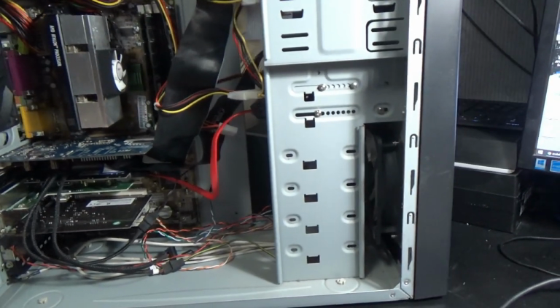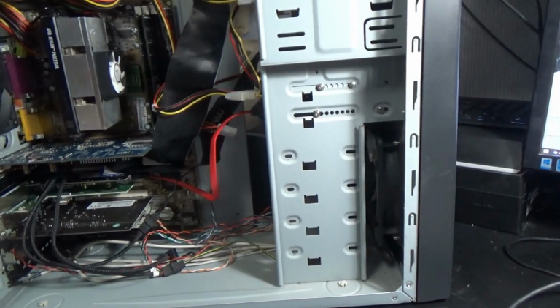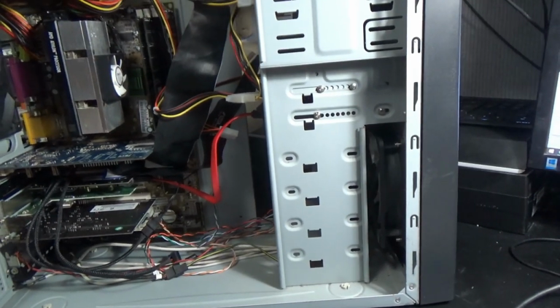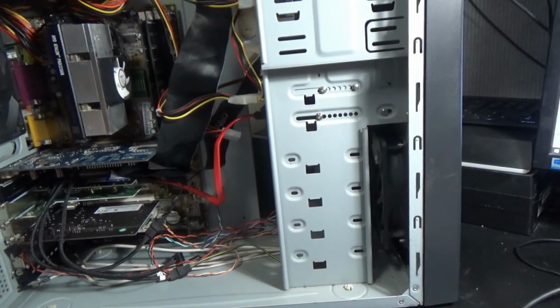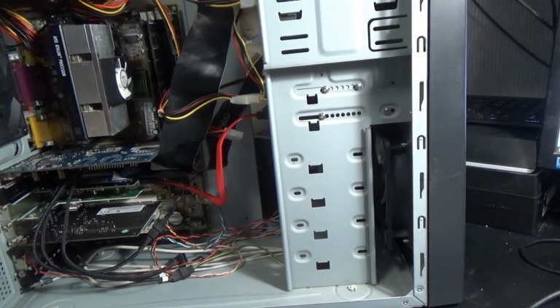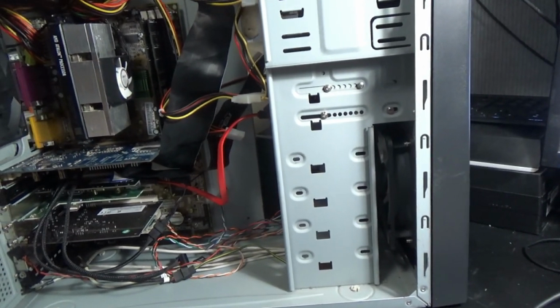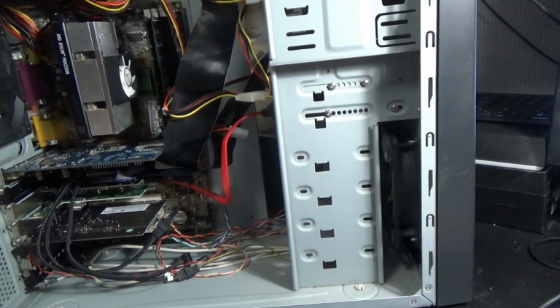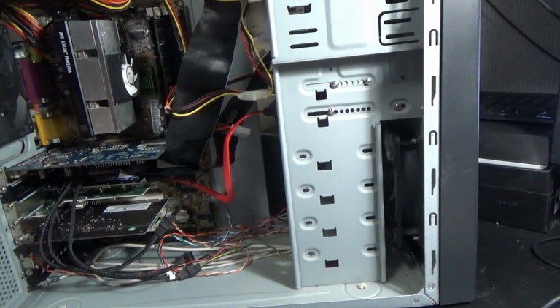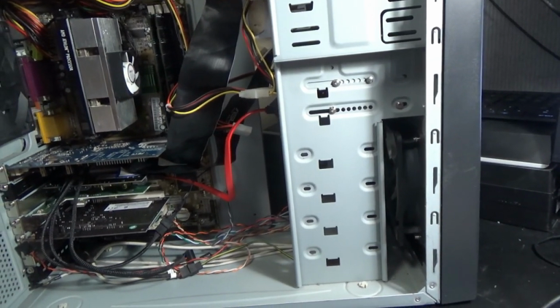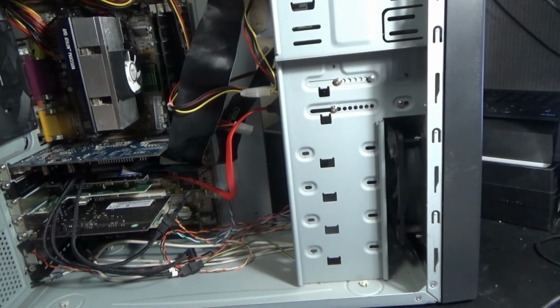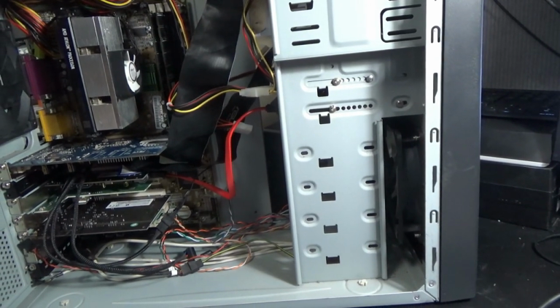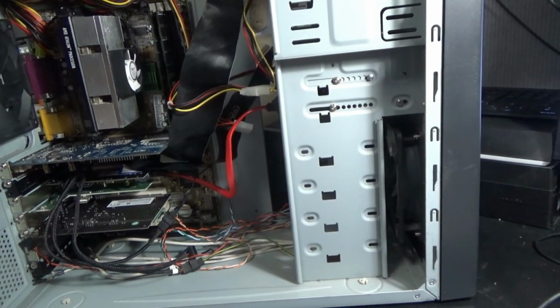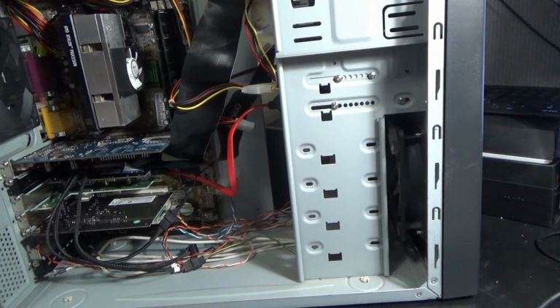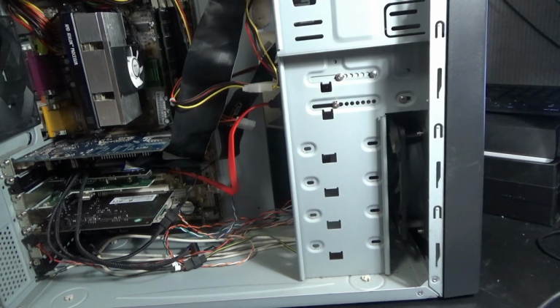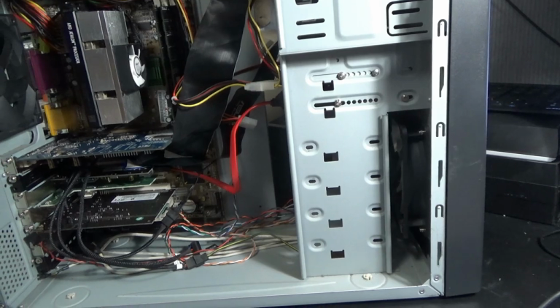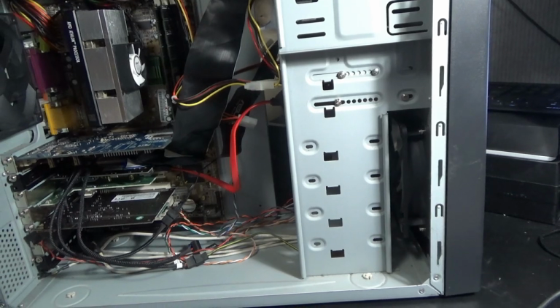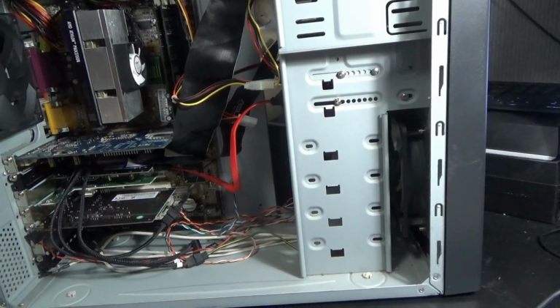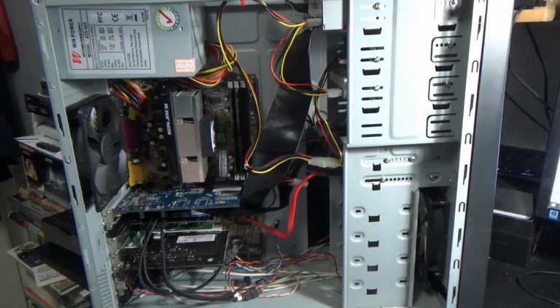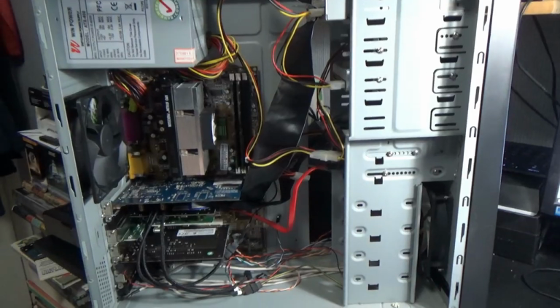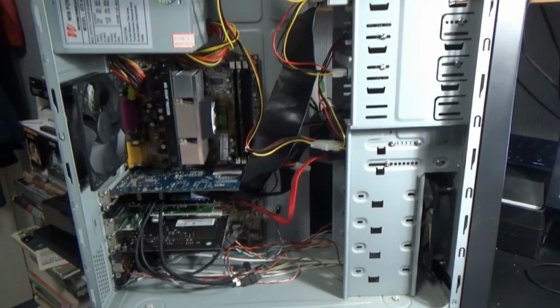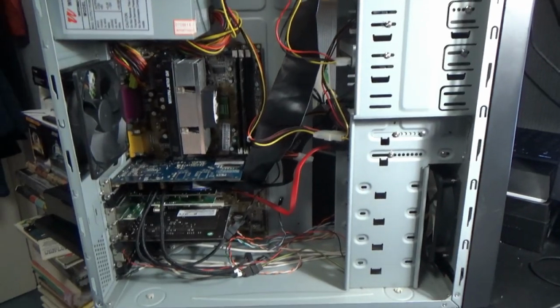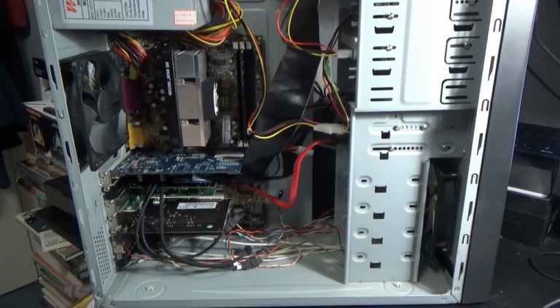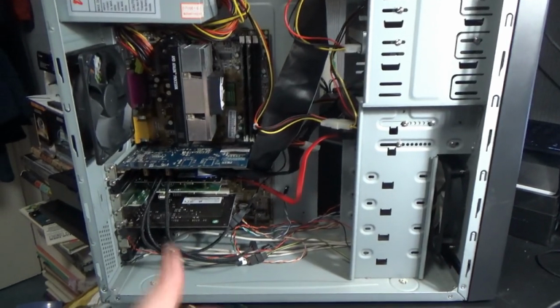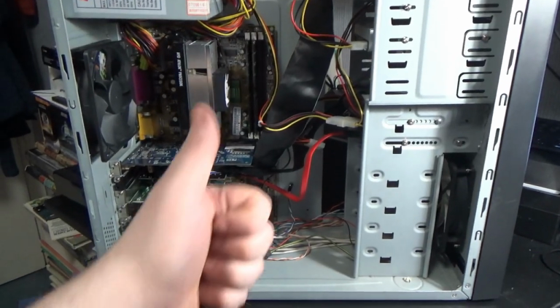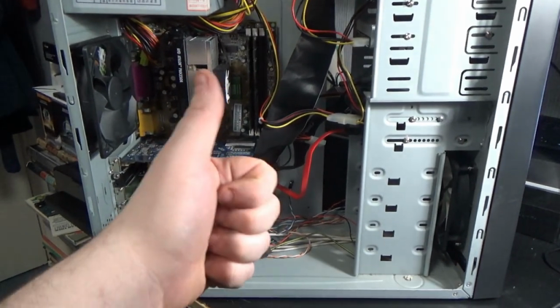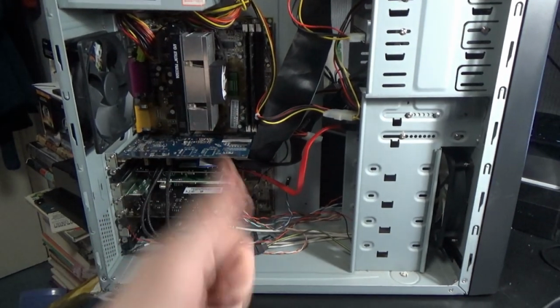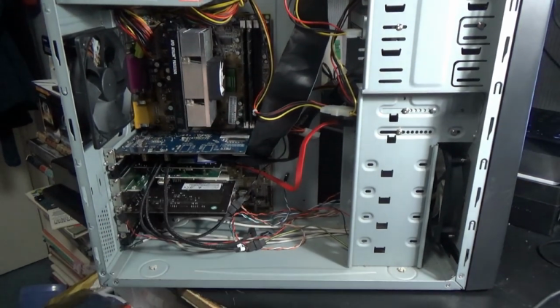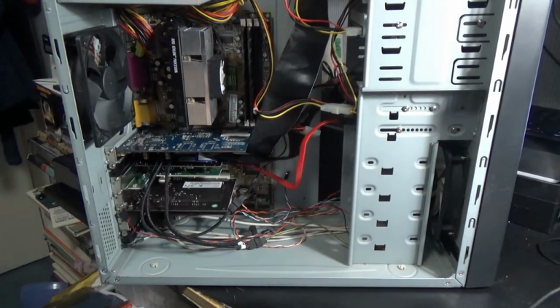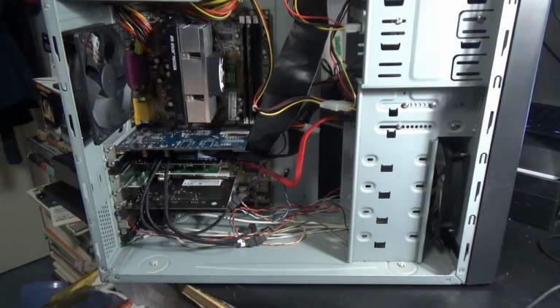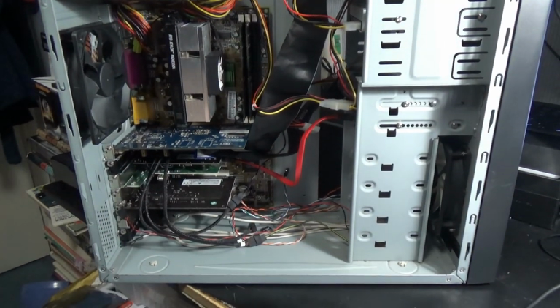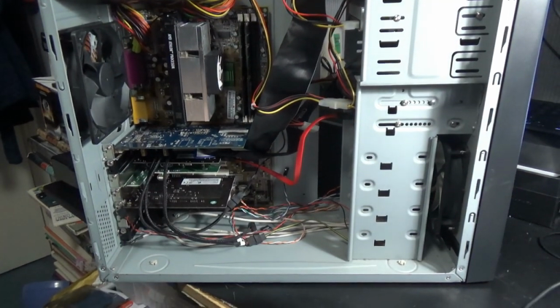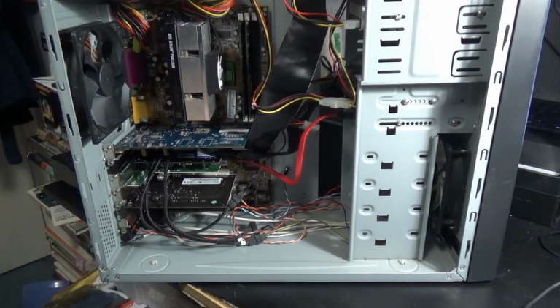It's actually coming out really good. I hope to get it fired up tomorrow.